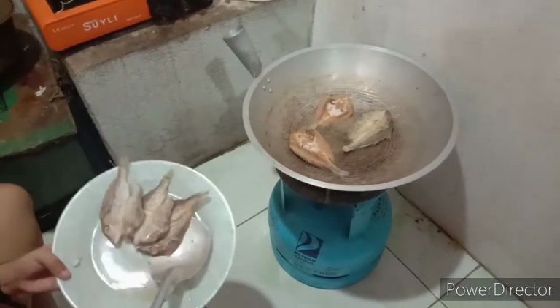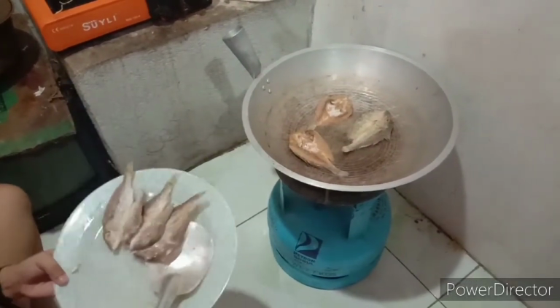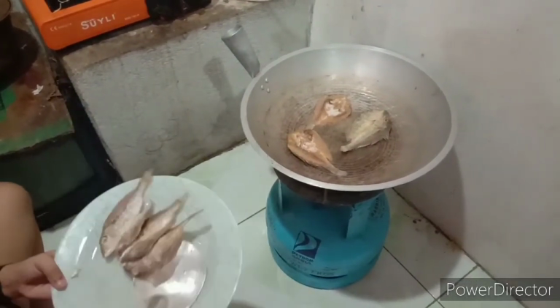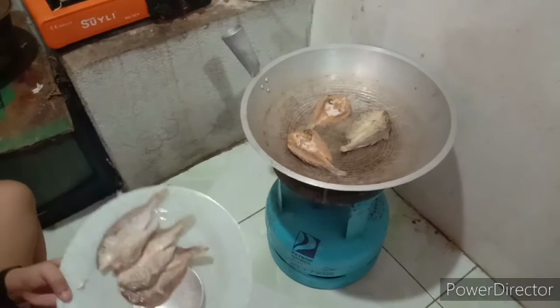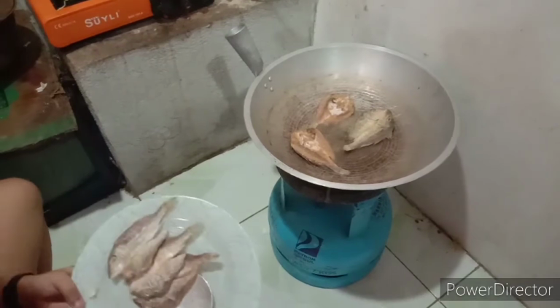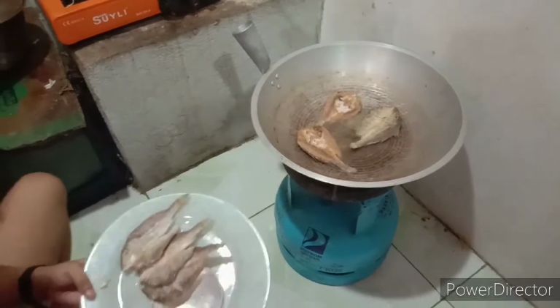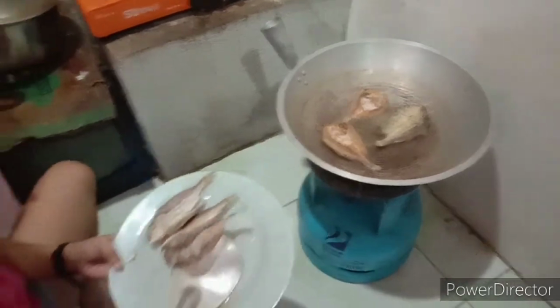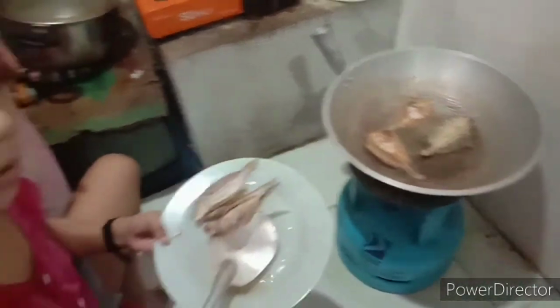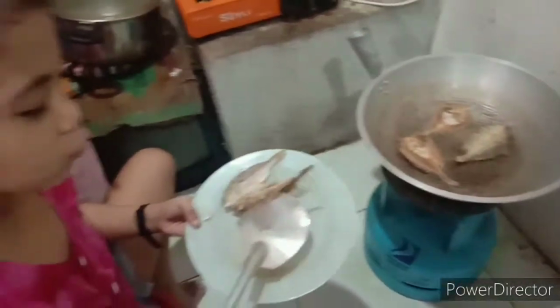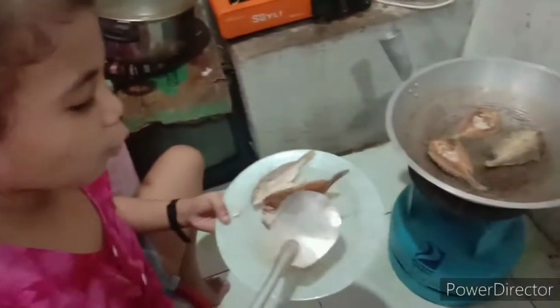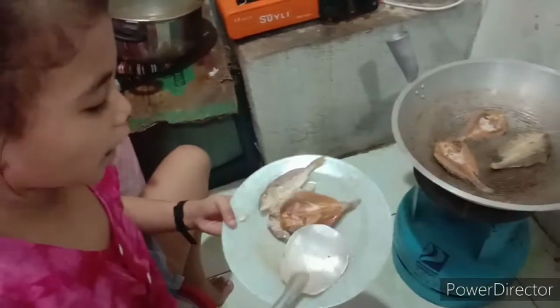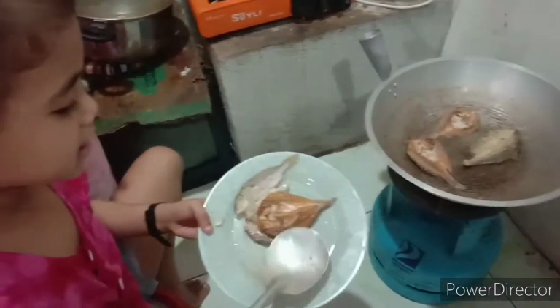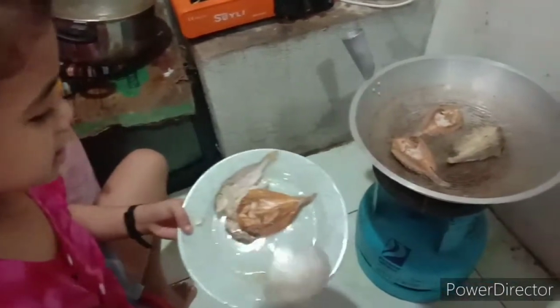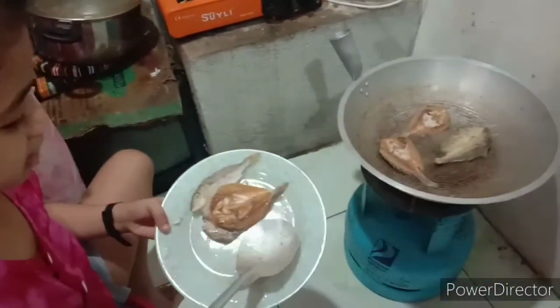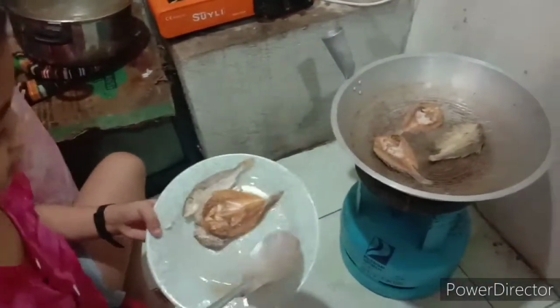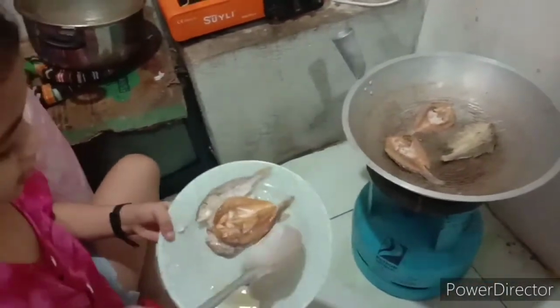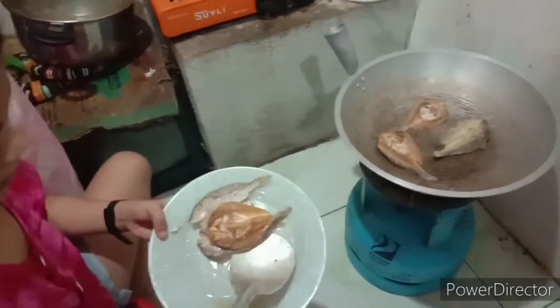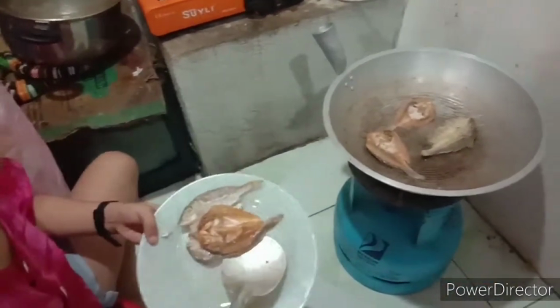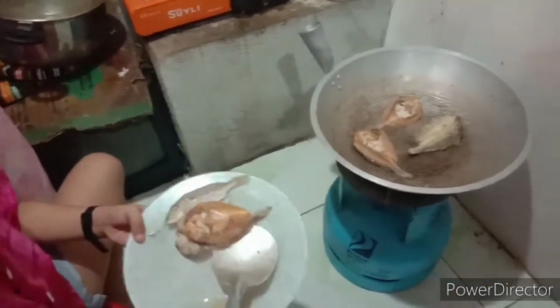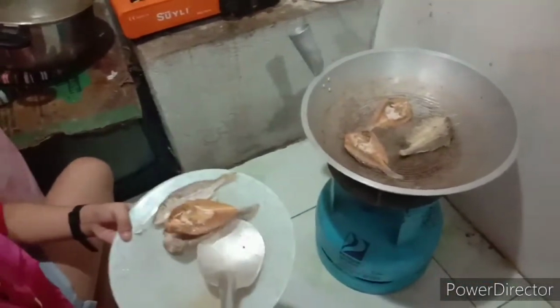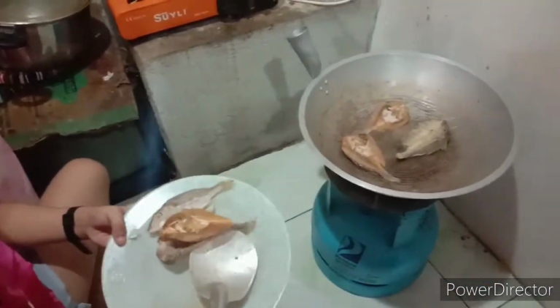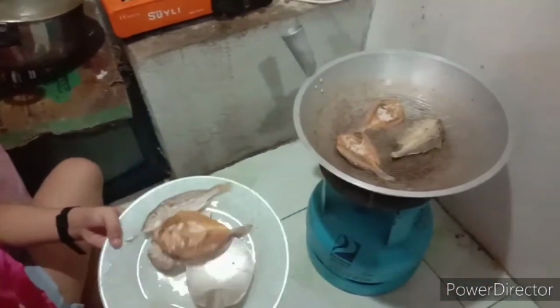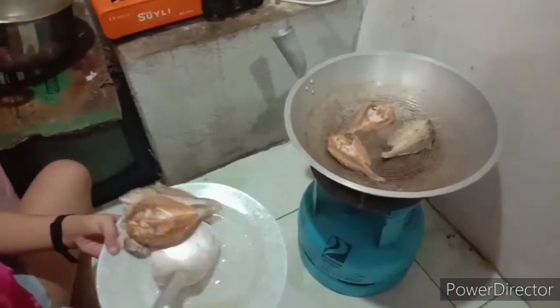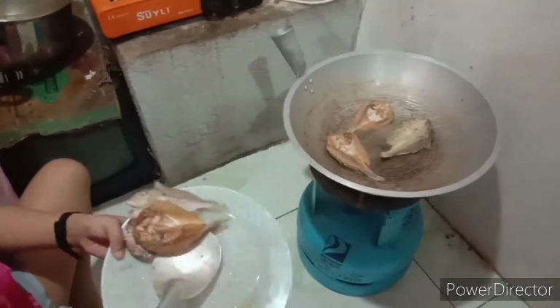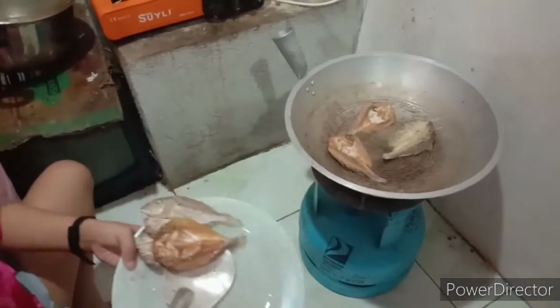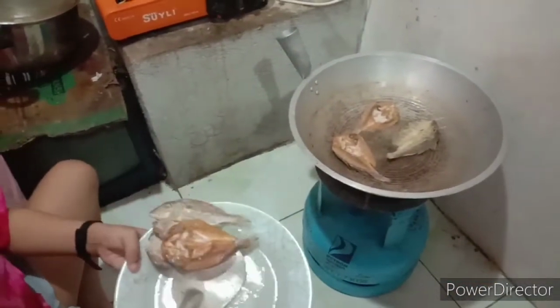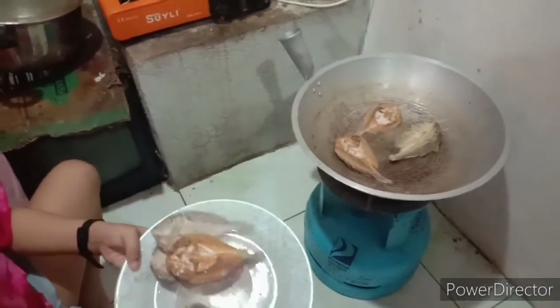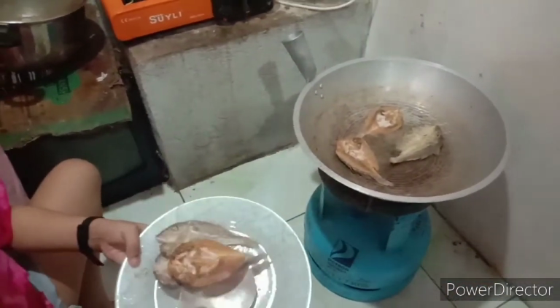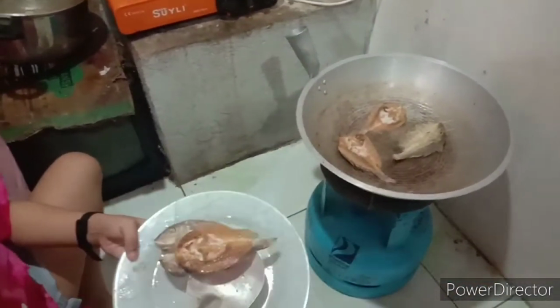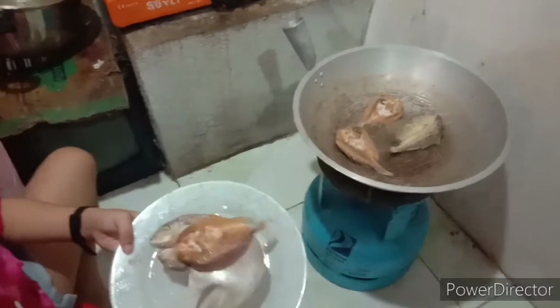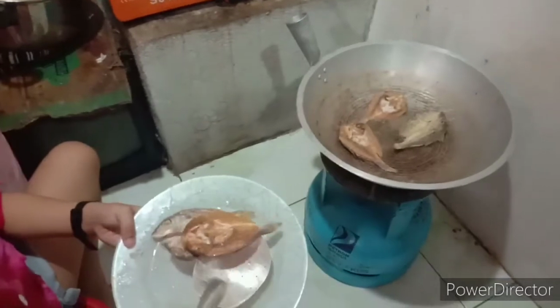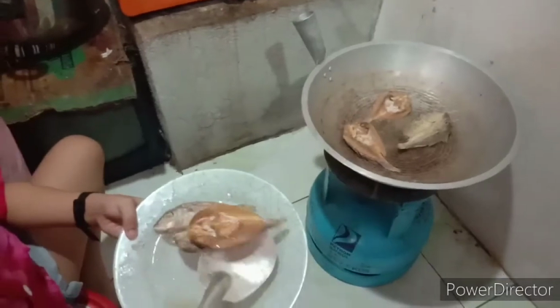Guys, it's hard to cook when it comes to cooking.